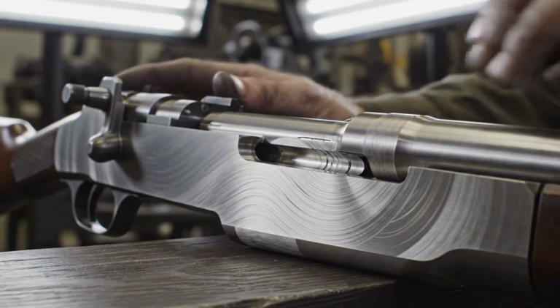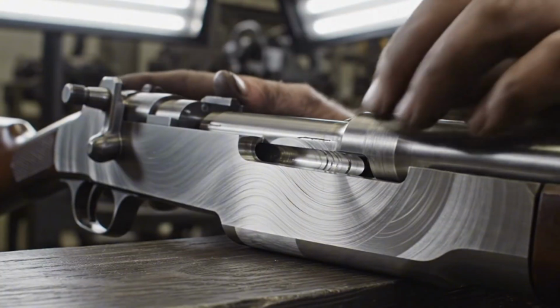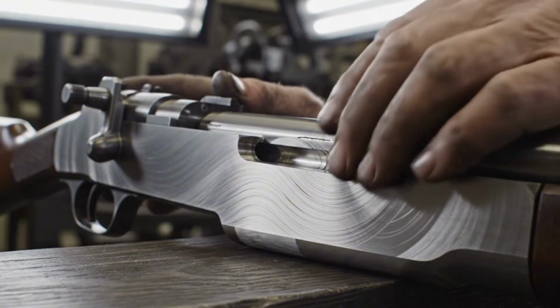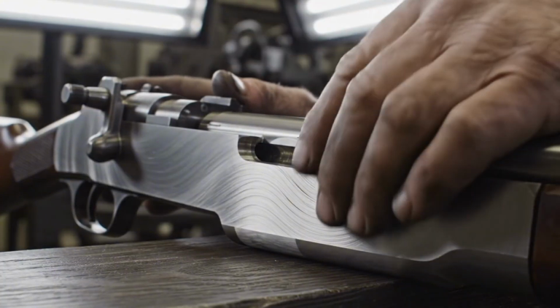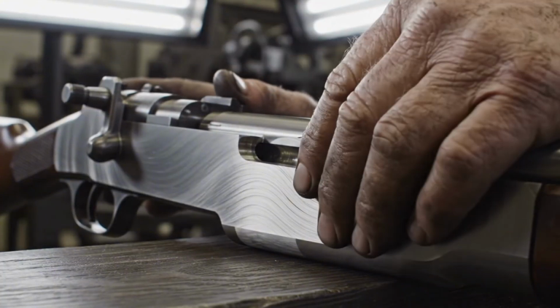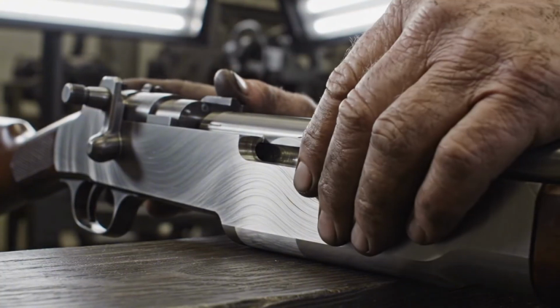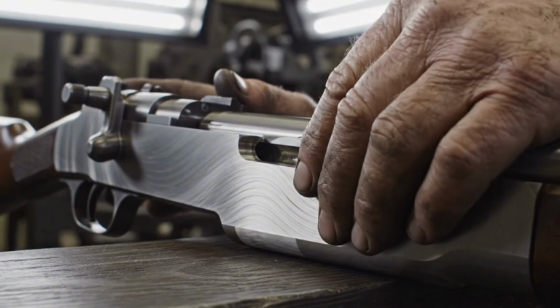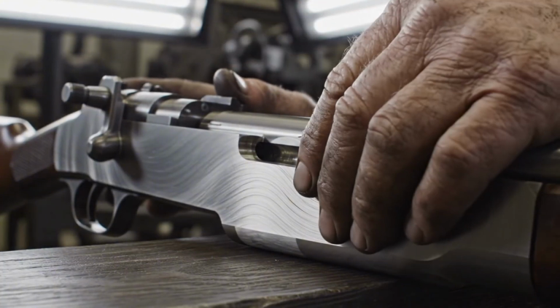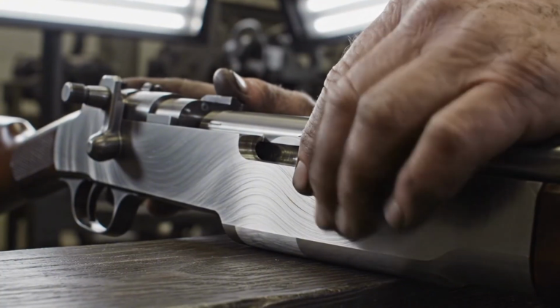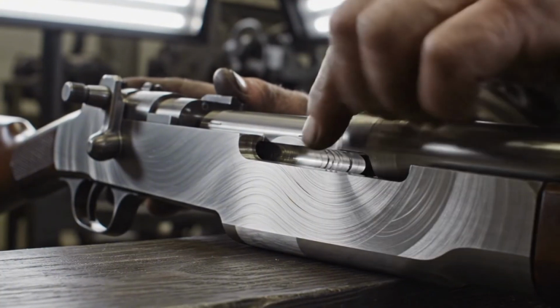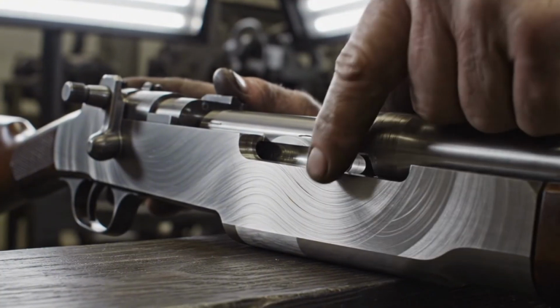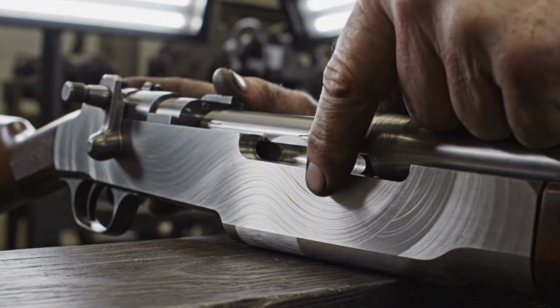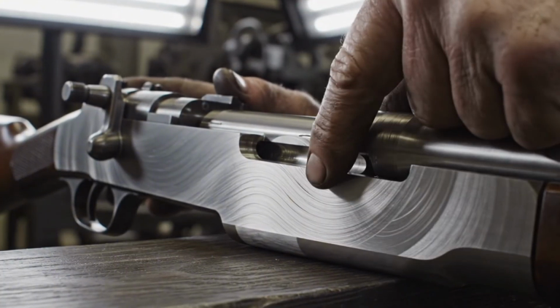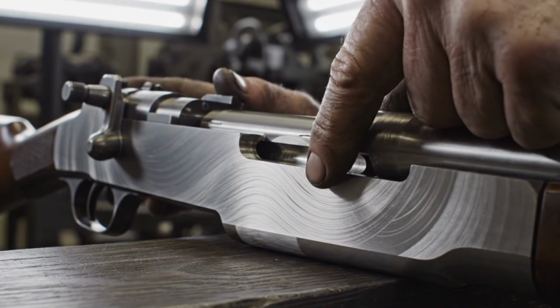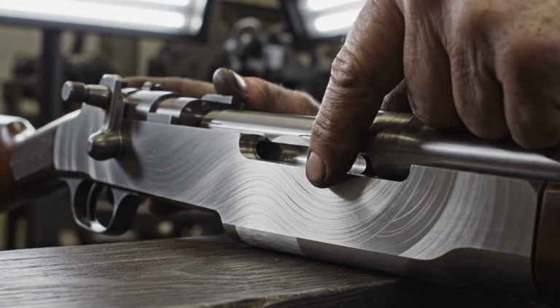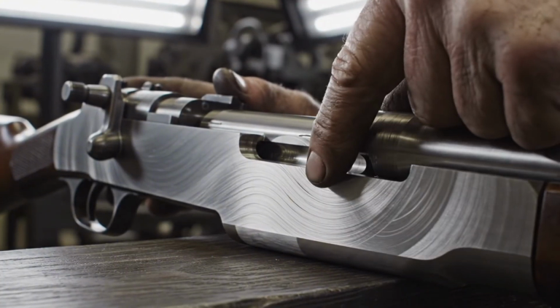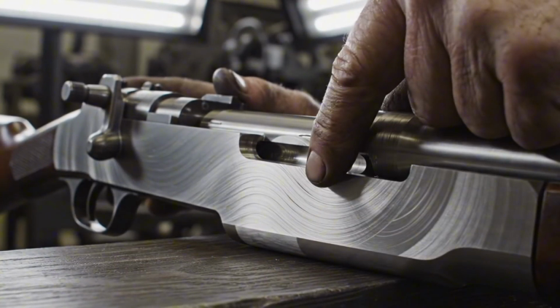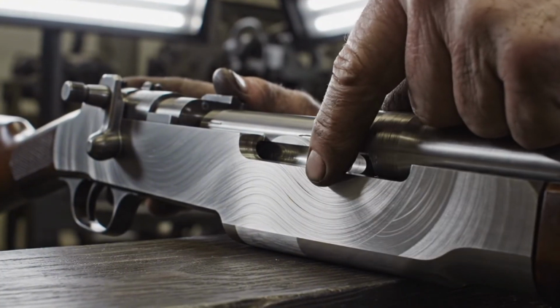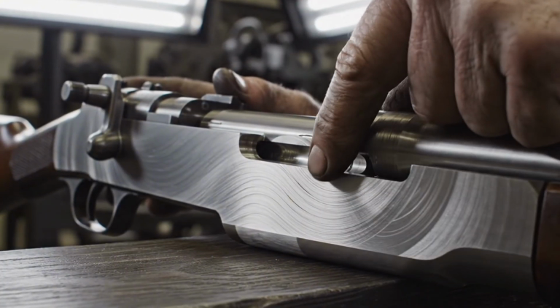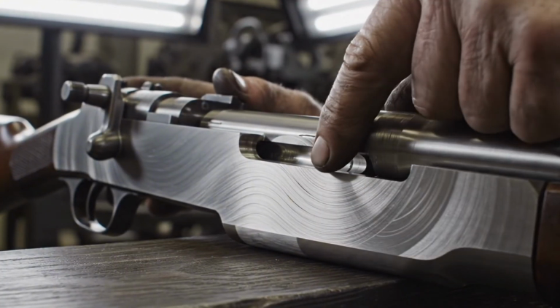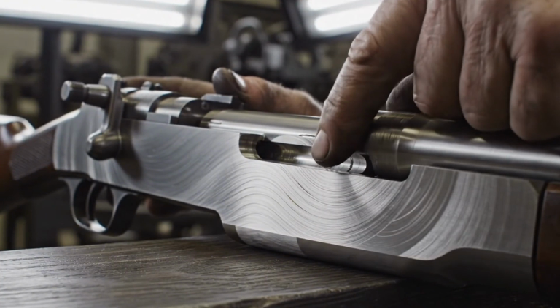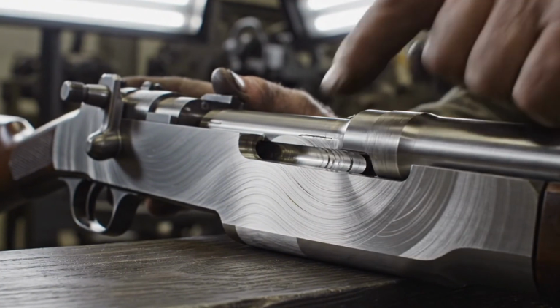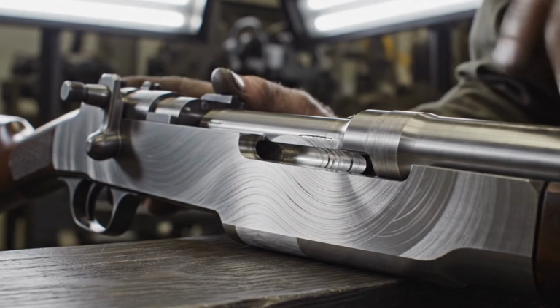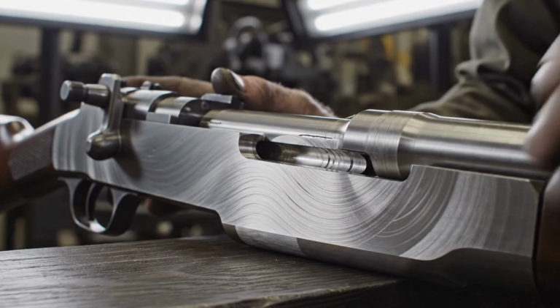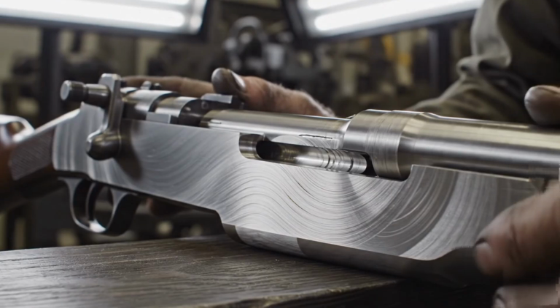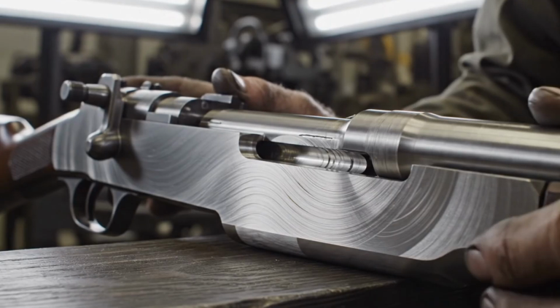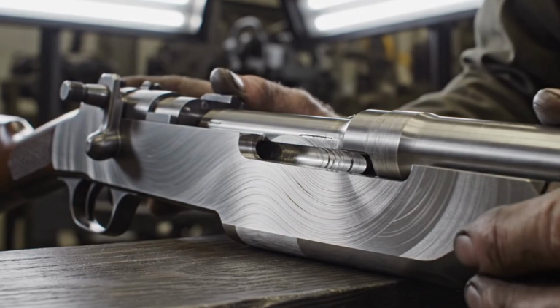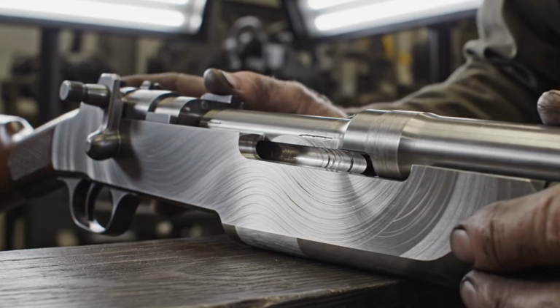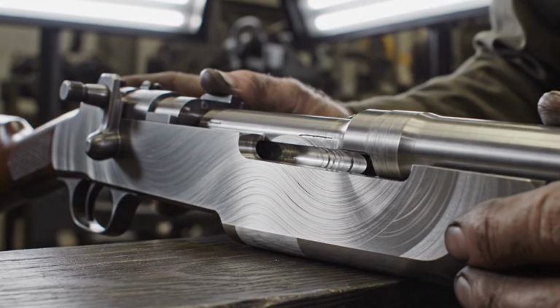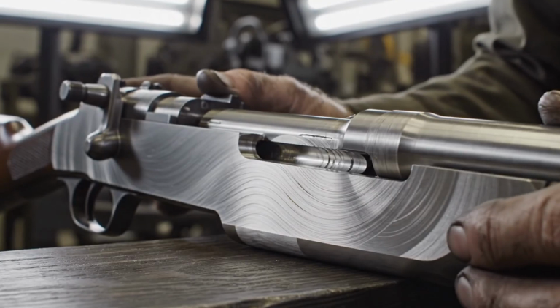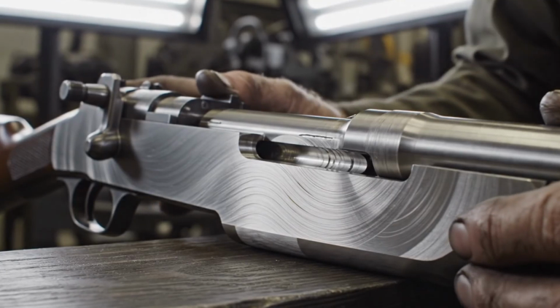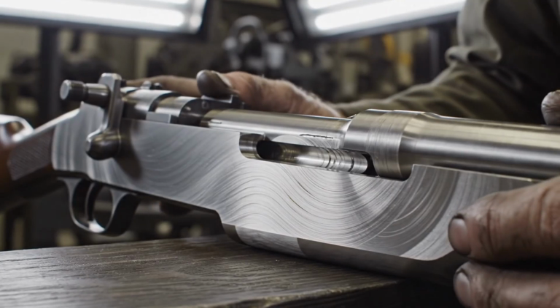The heart of the M1 Garand — the receiver — meticulously machined from 8620 steel.